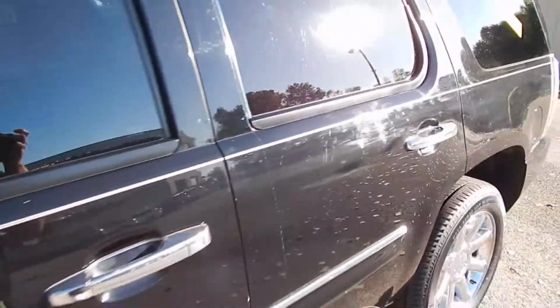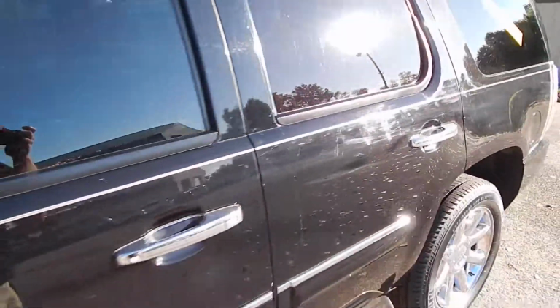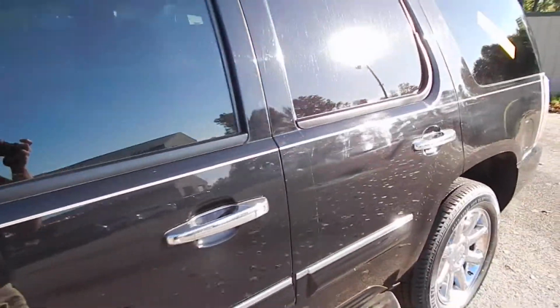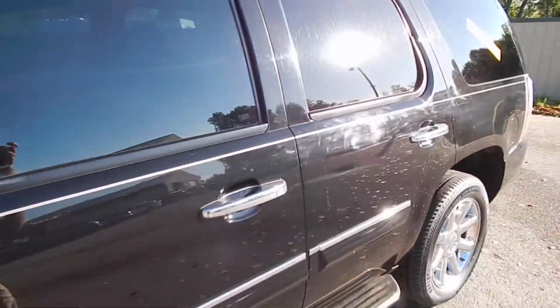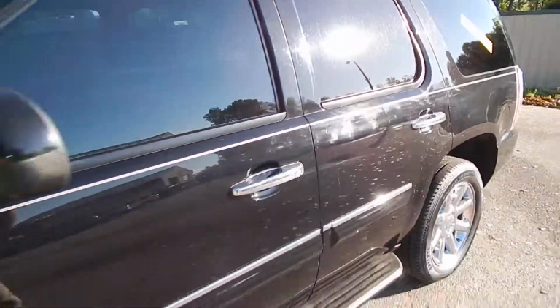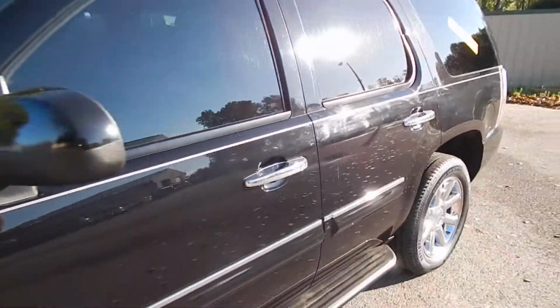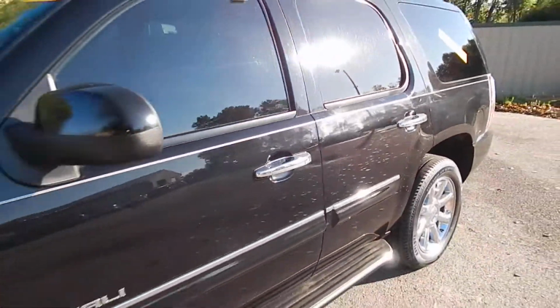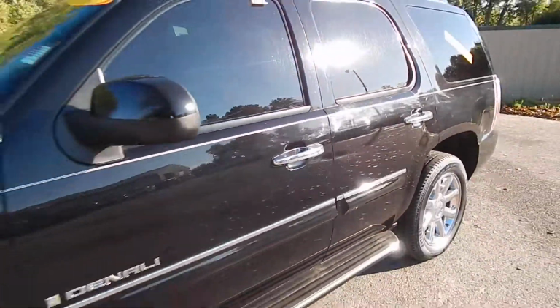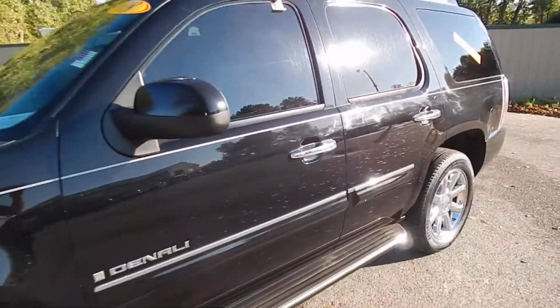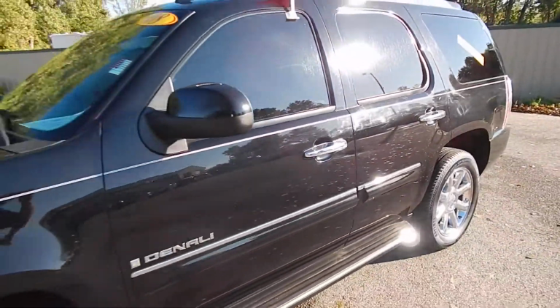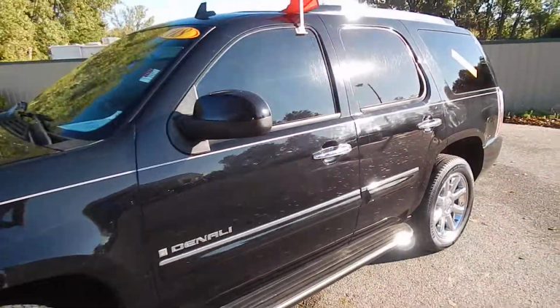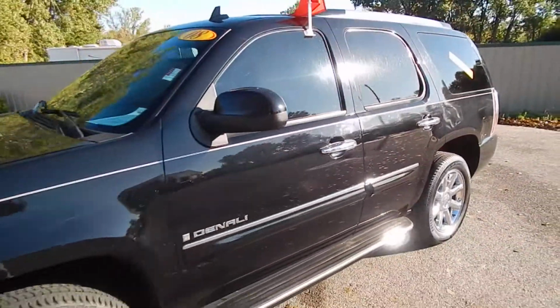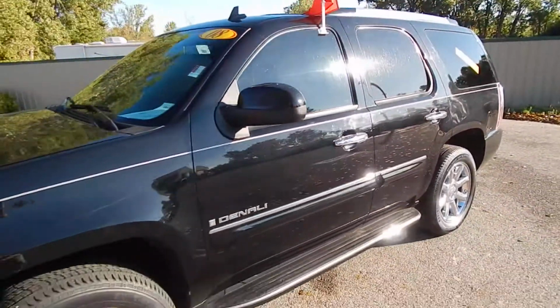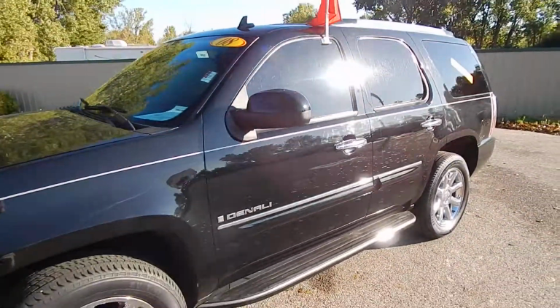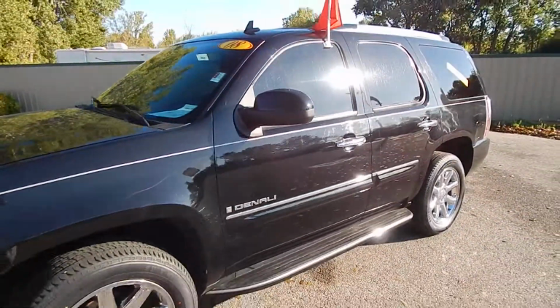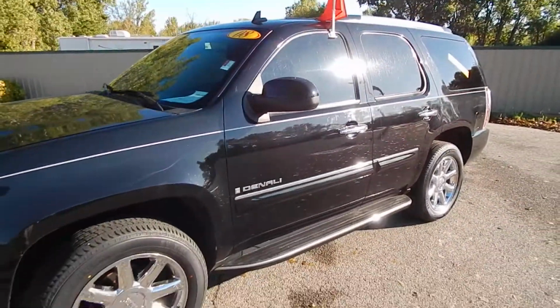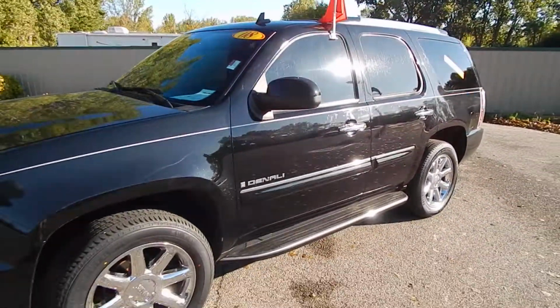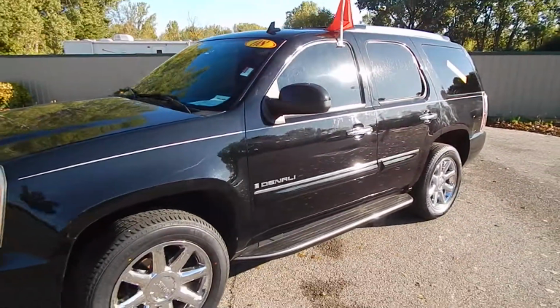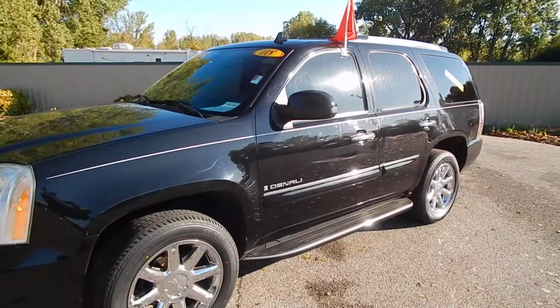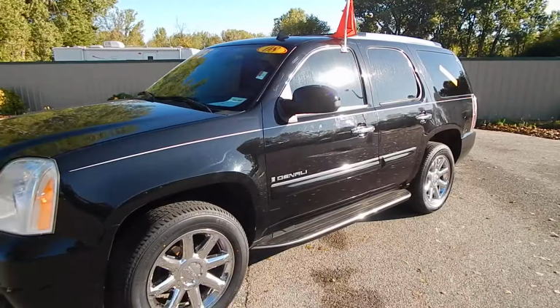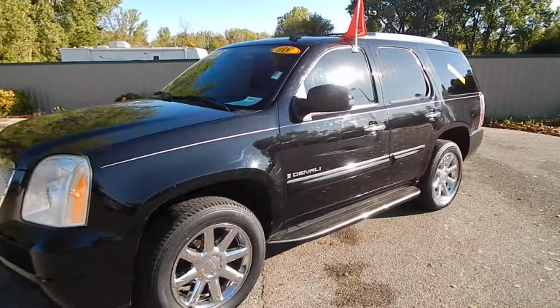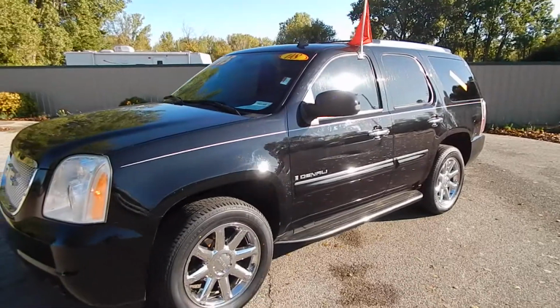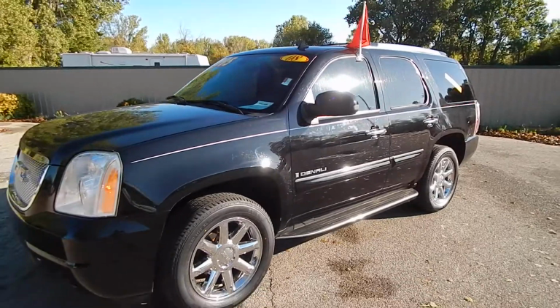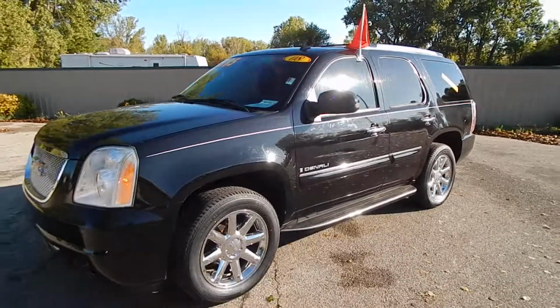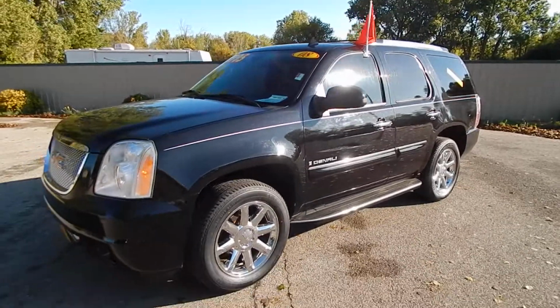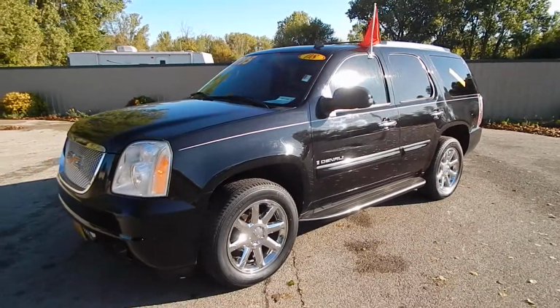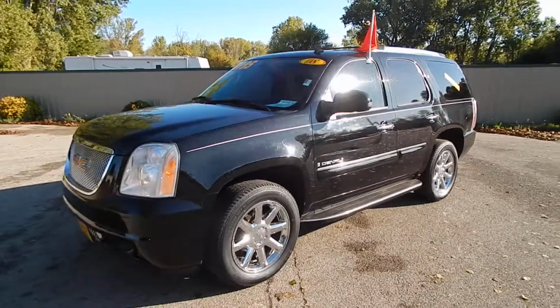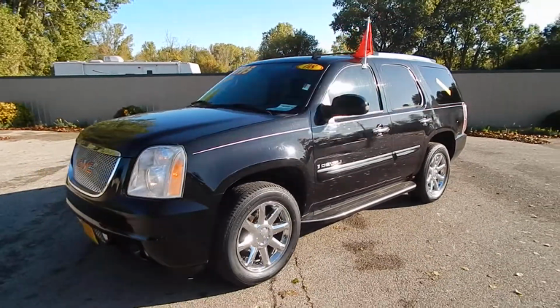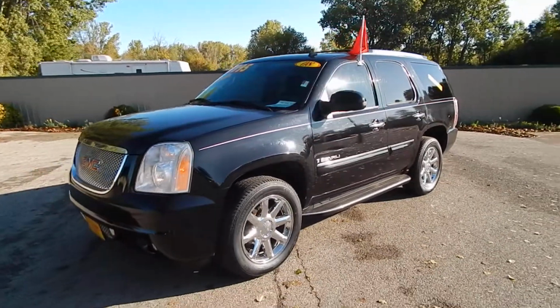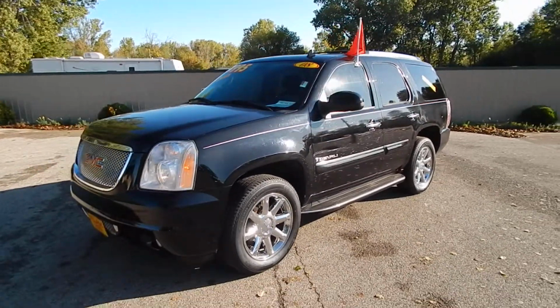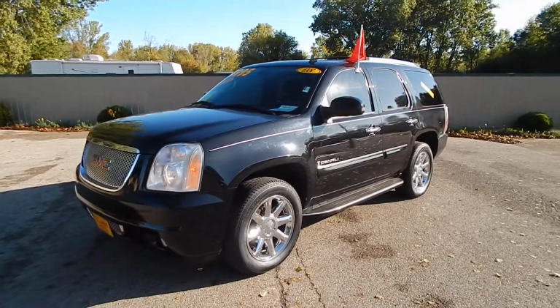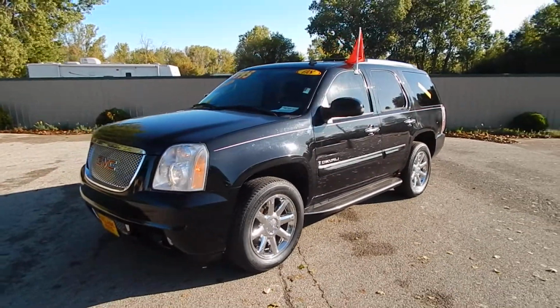Stop on down to Village Auto. This is the 2008 GMC Yukon Denali — it will drive home with you today.